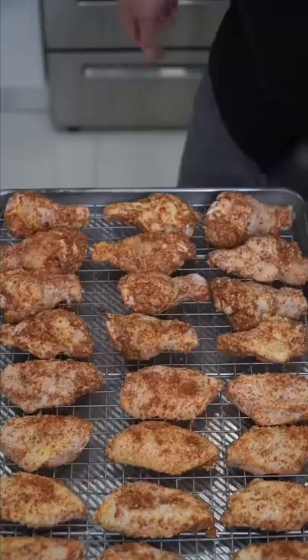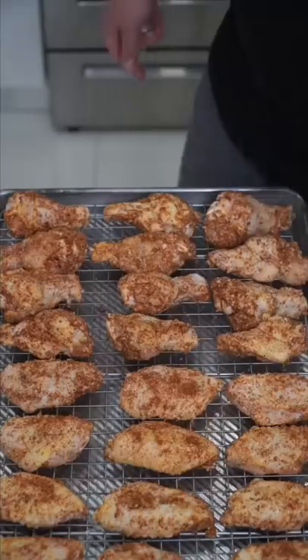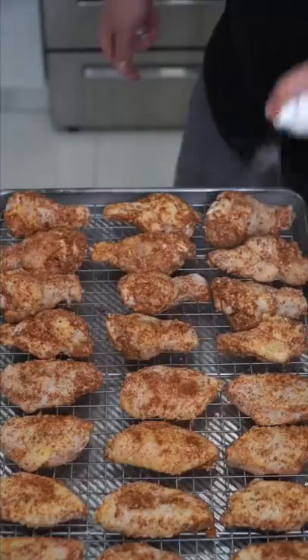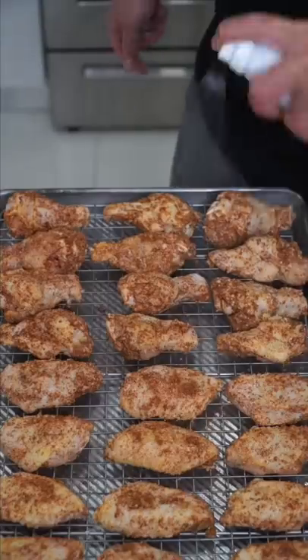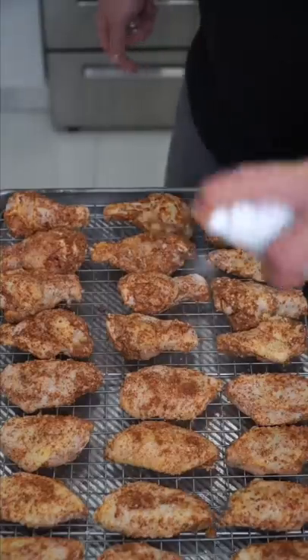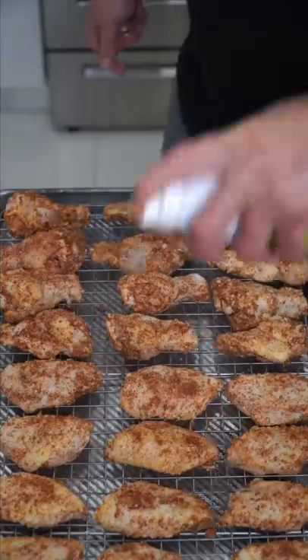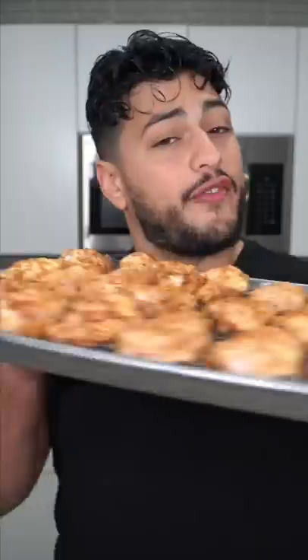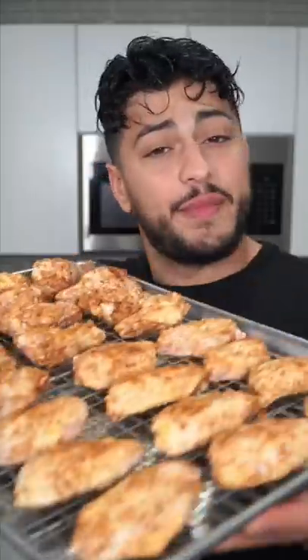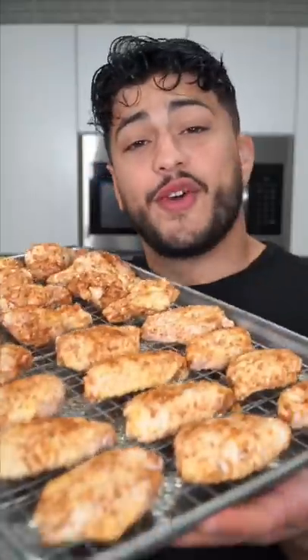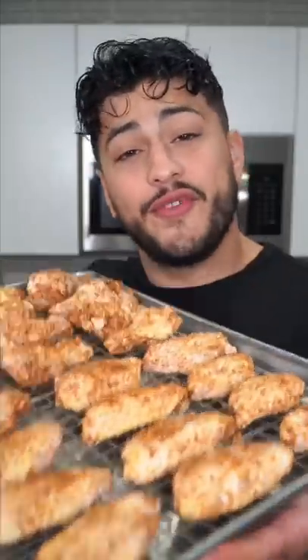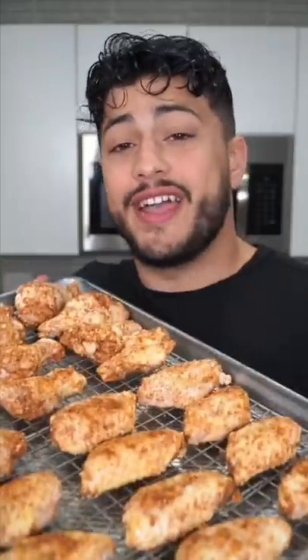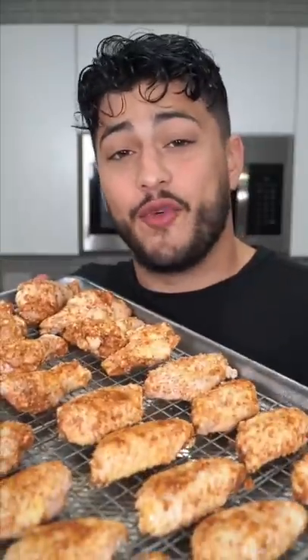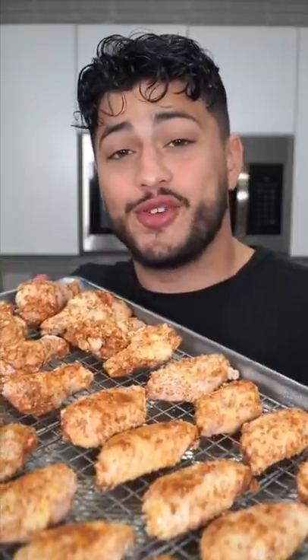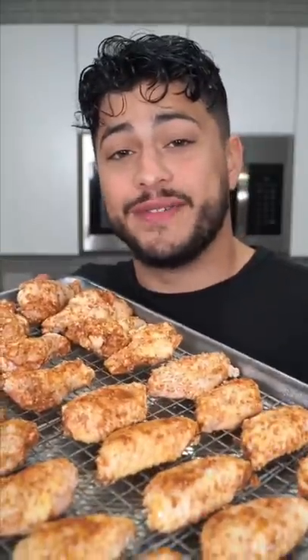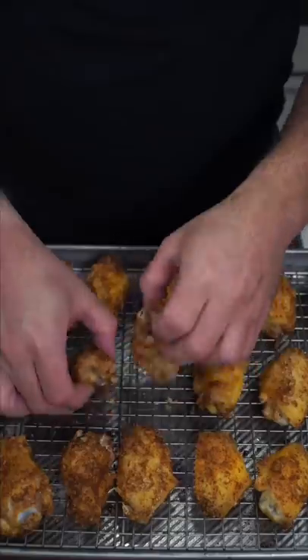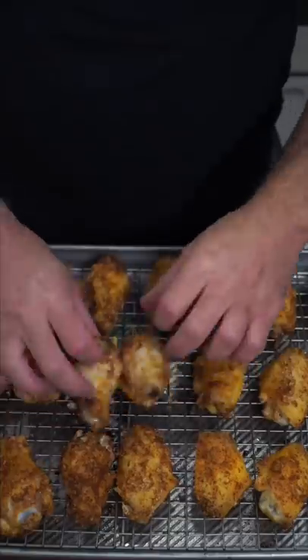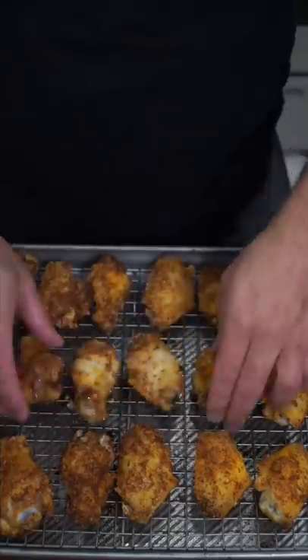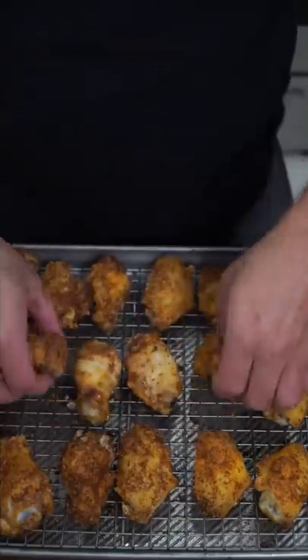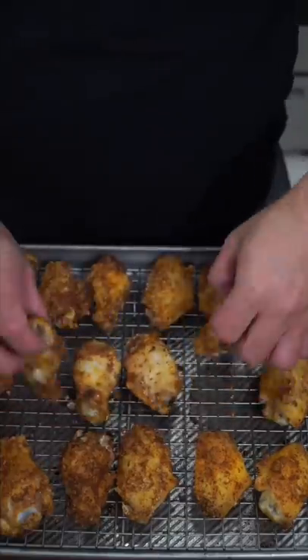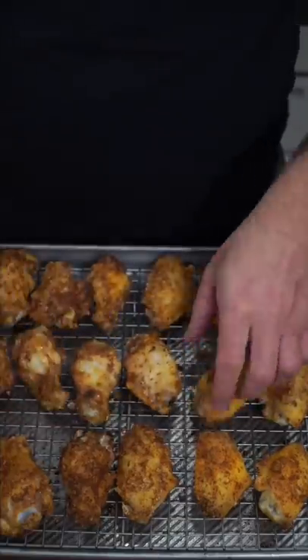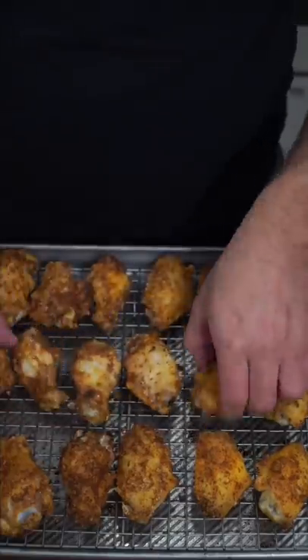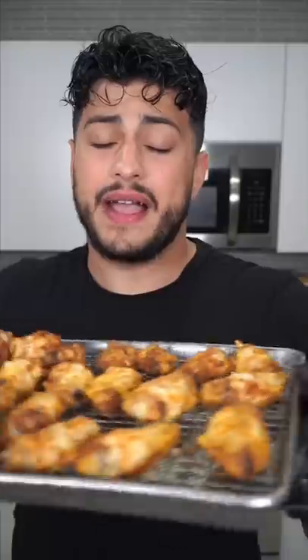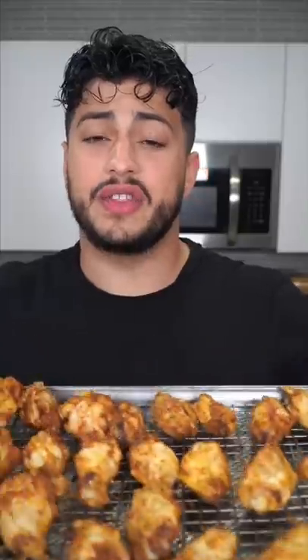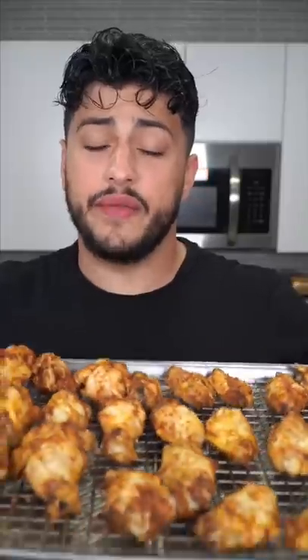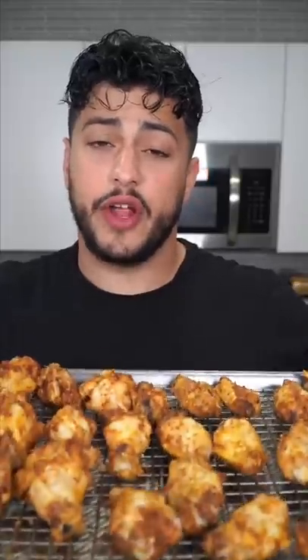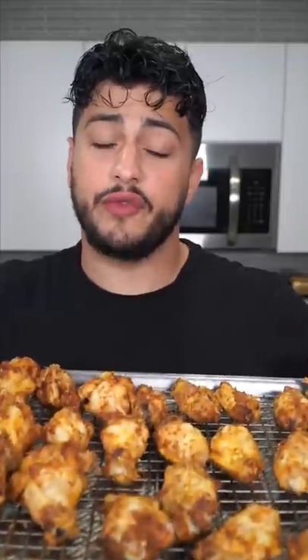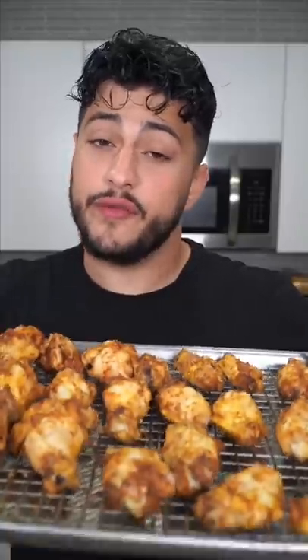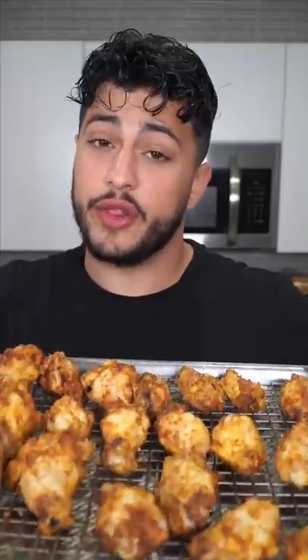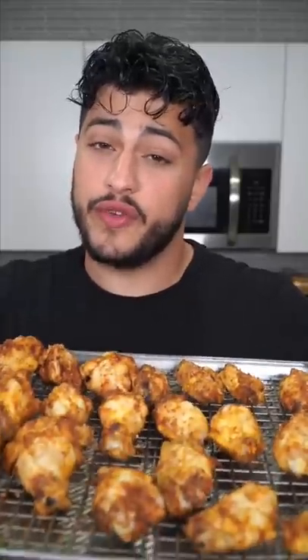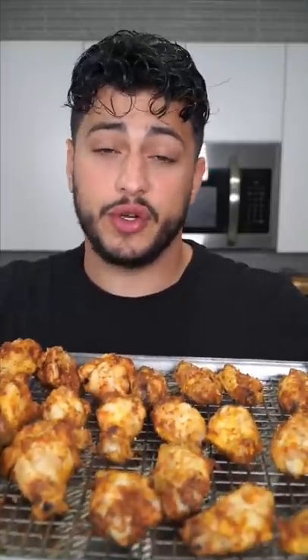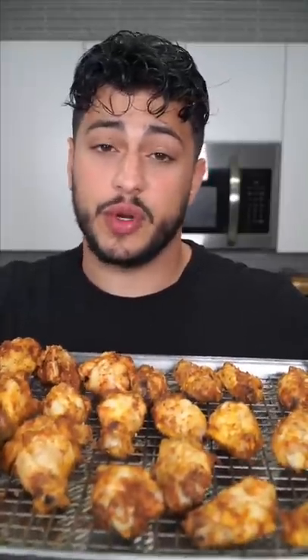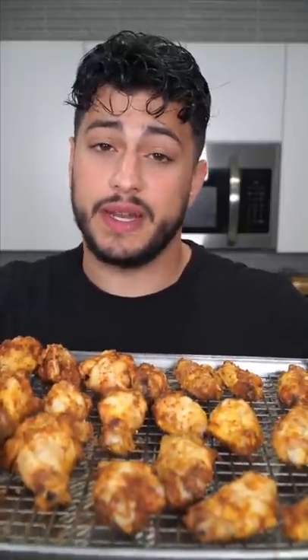Spray them with a light coating of oil. Oven bake or air fry at 400. After 15-20 minutes give them a flip, then back into the oven or air fryer for another 15 or 20 minutes.